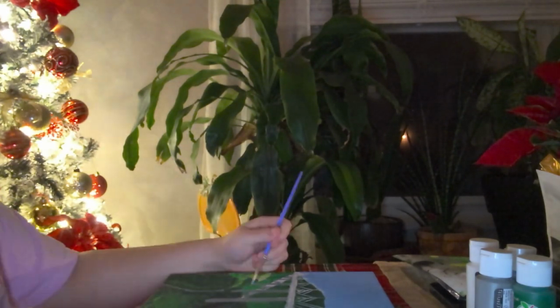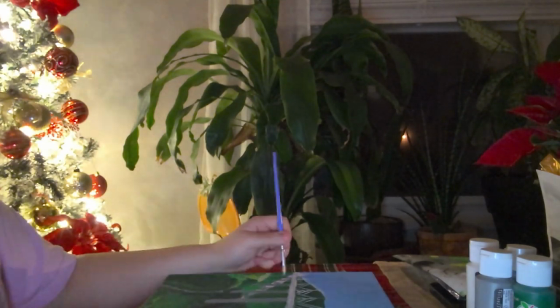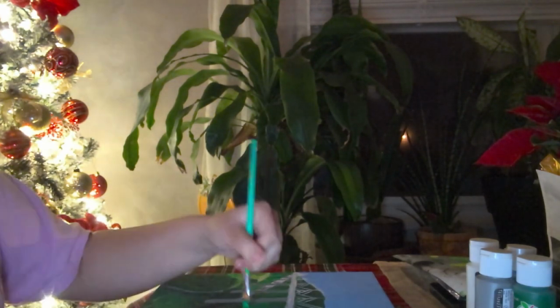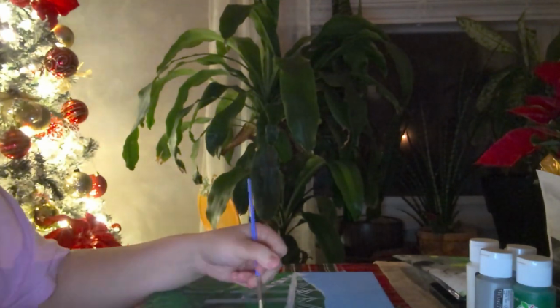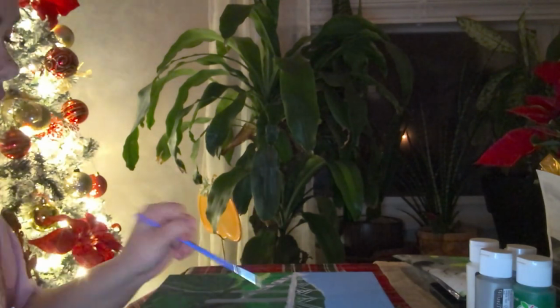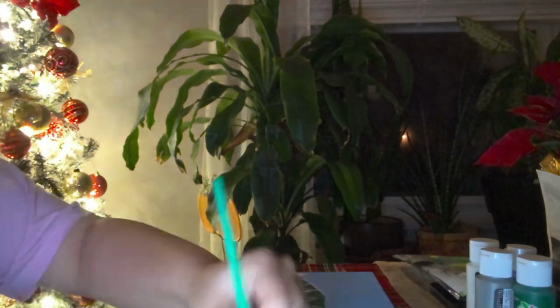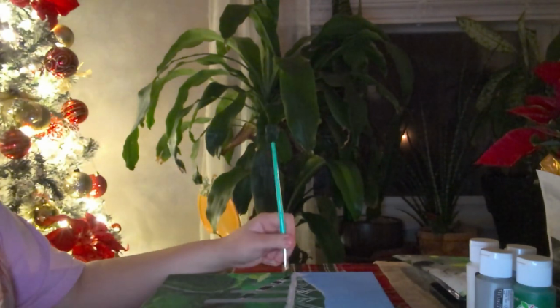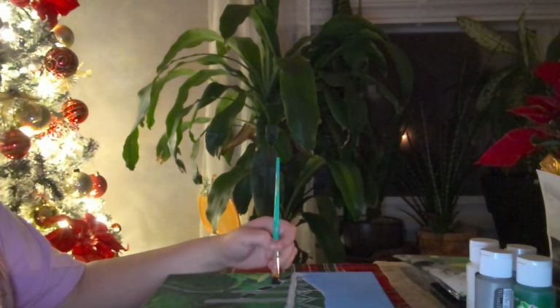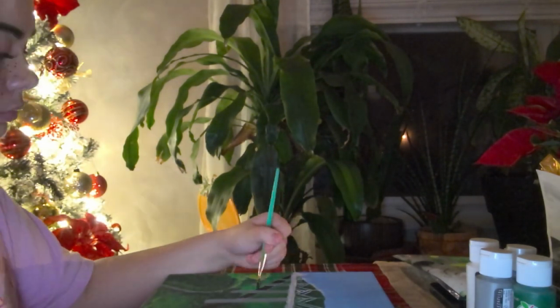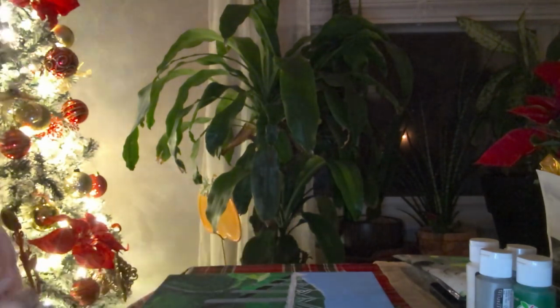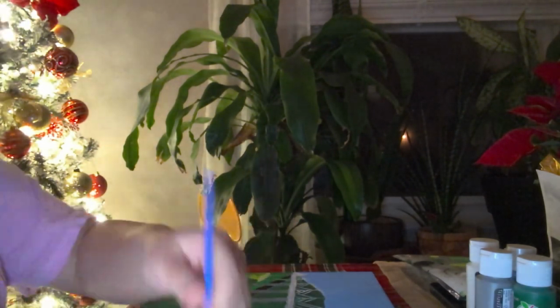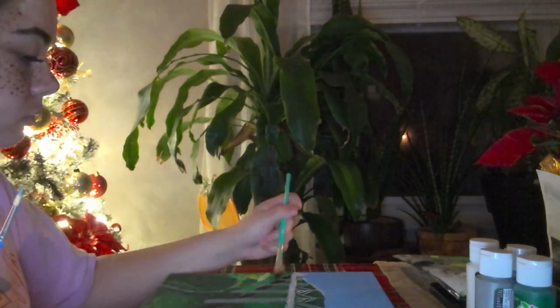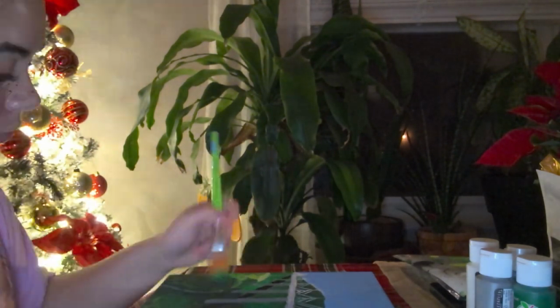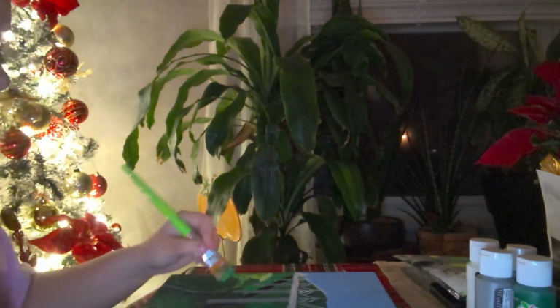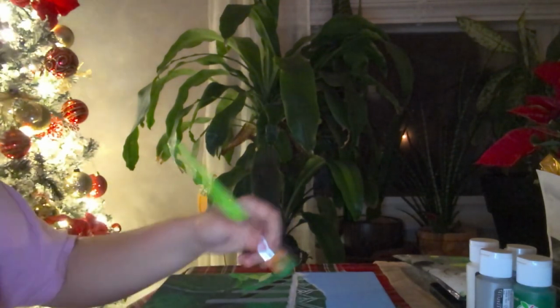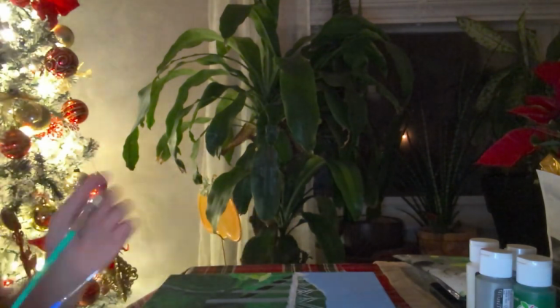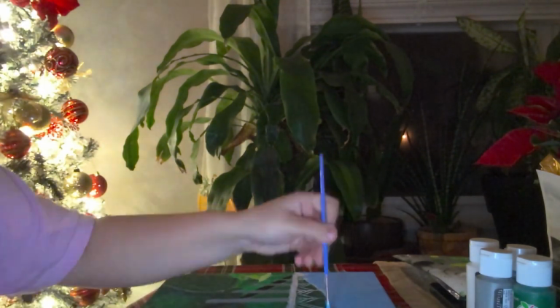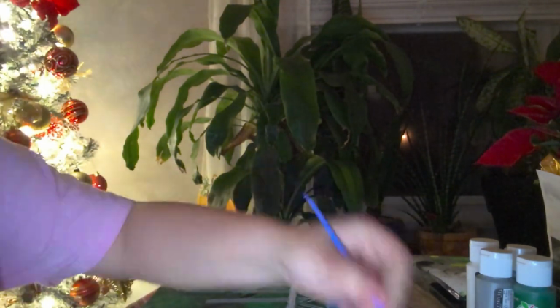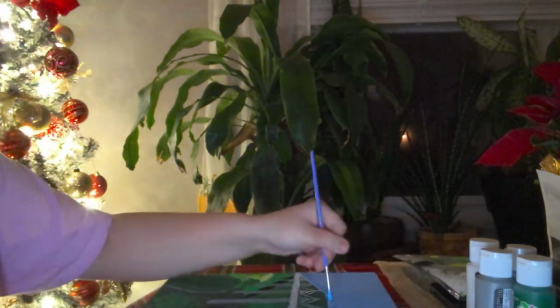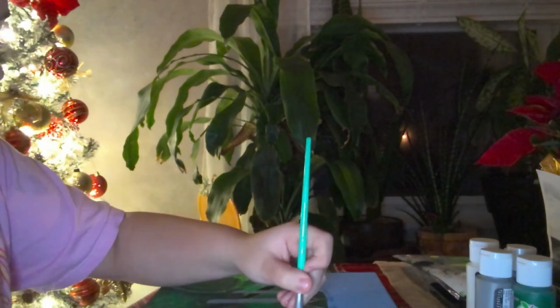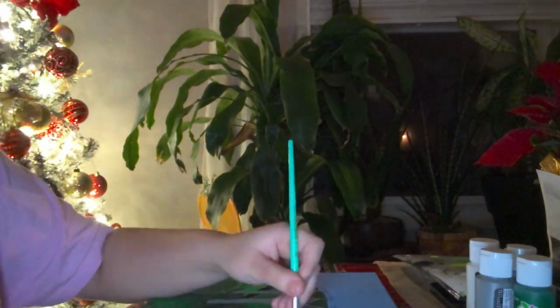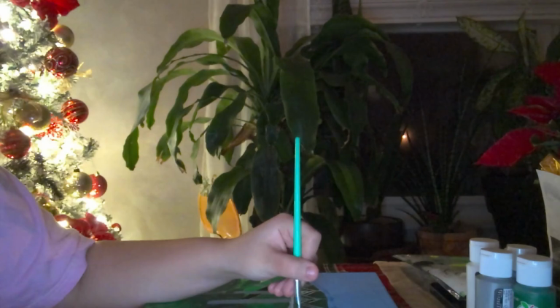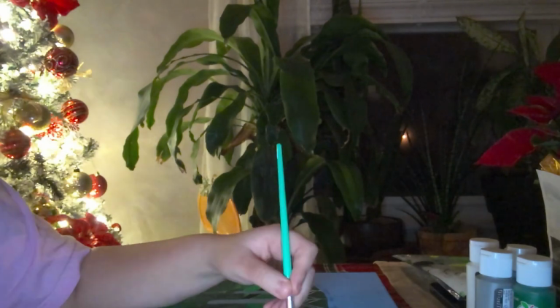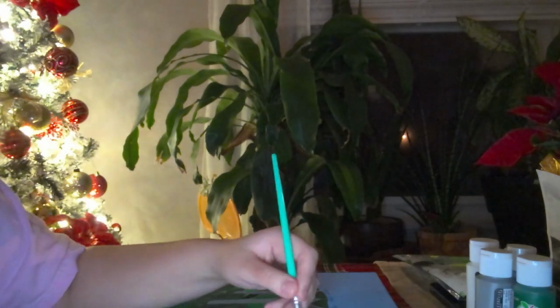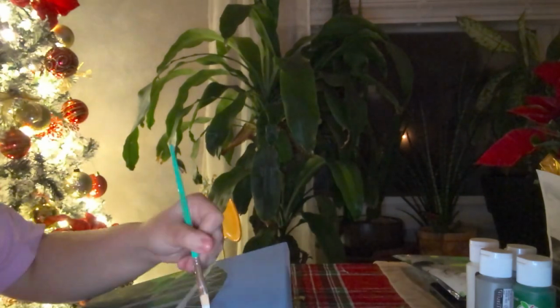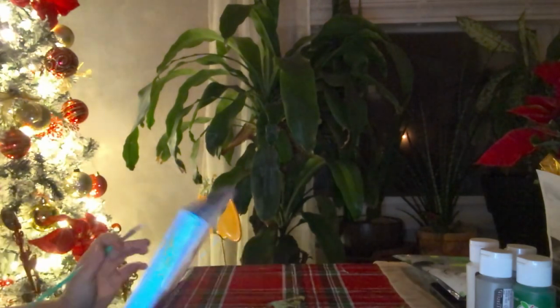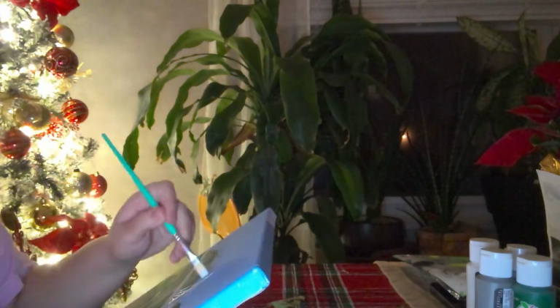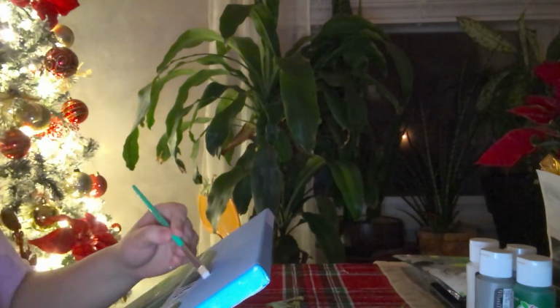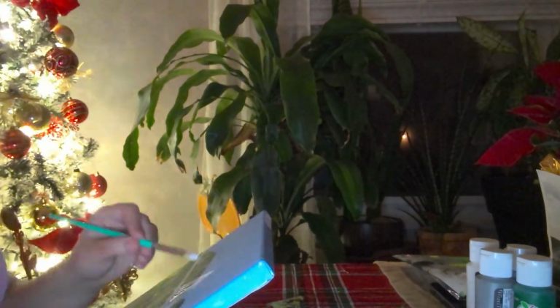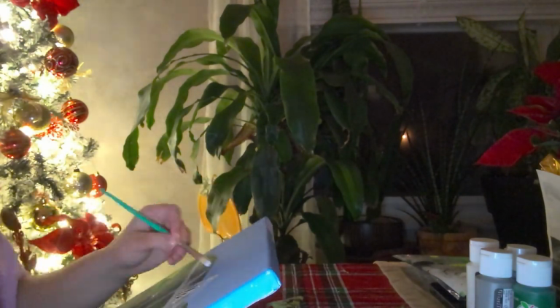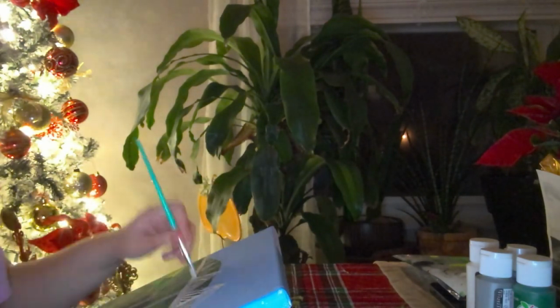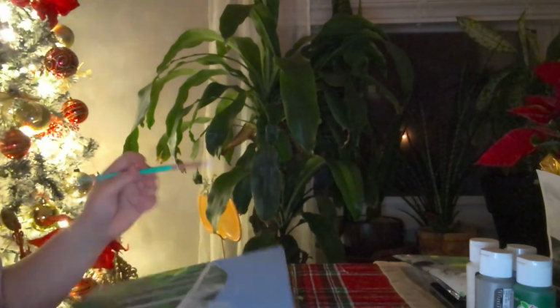I used a canvas and acrylic paint. As you saw earlier in the video, I painted the whole canvas white to get an even color and traced the picture onto the canvas.